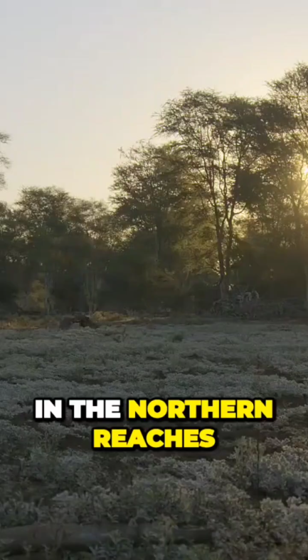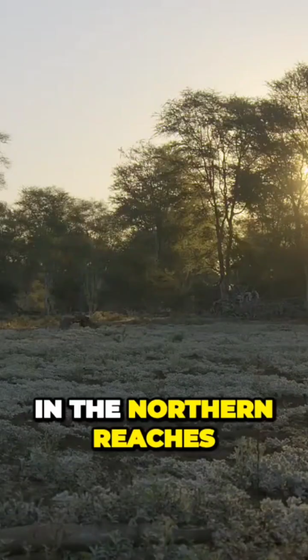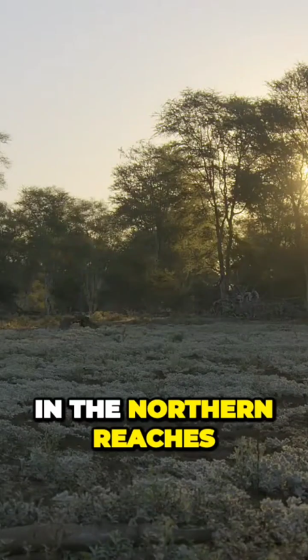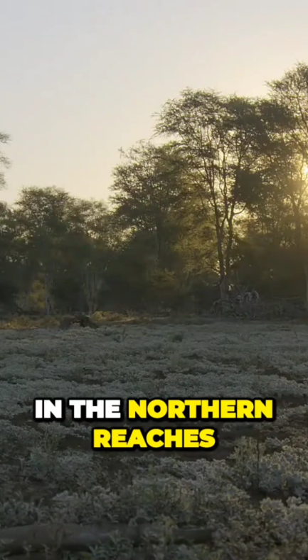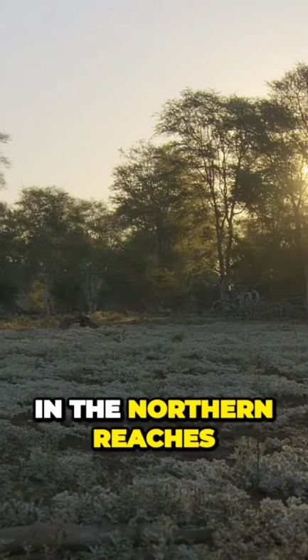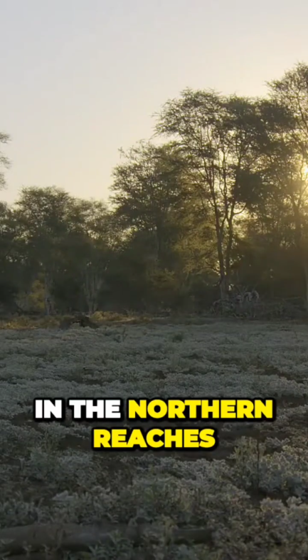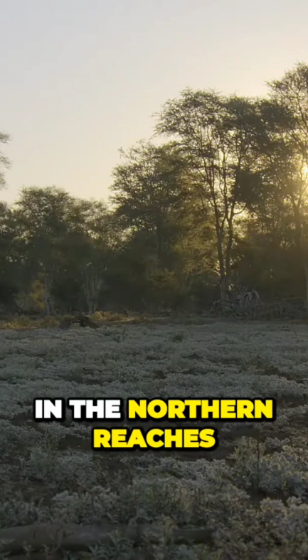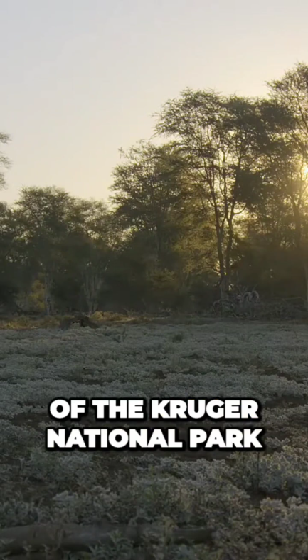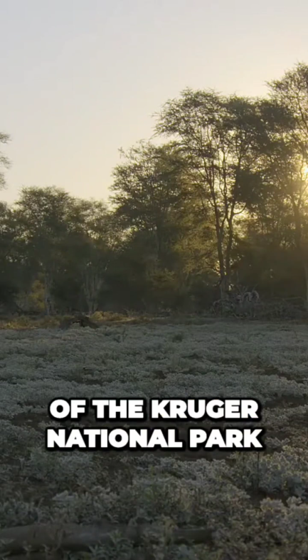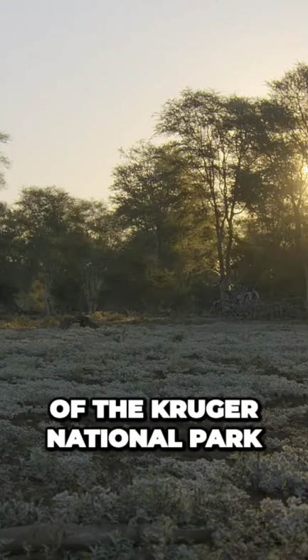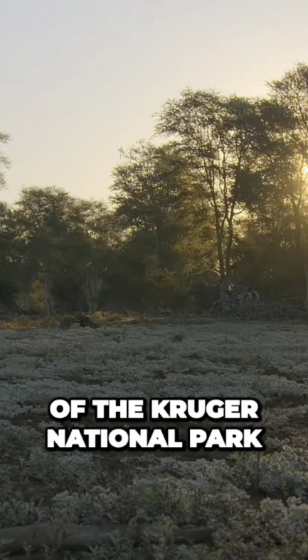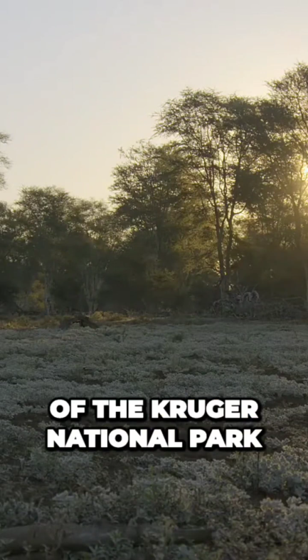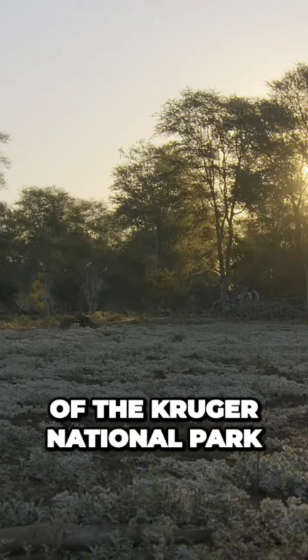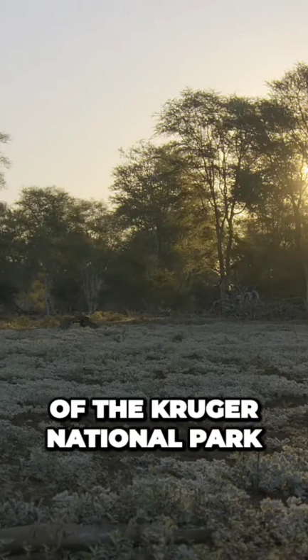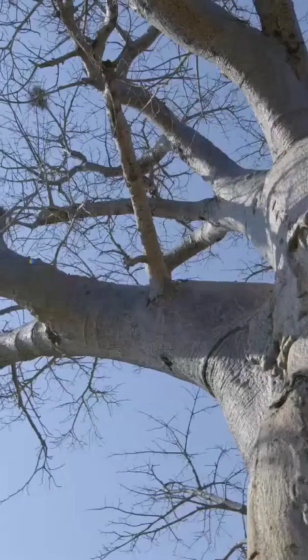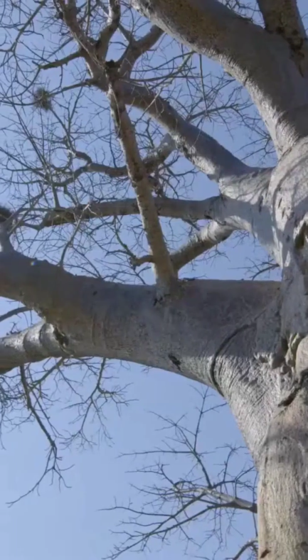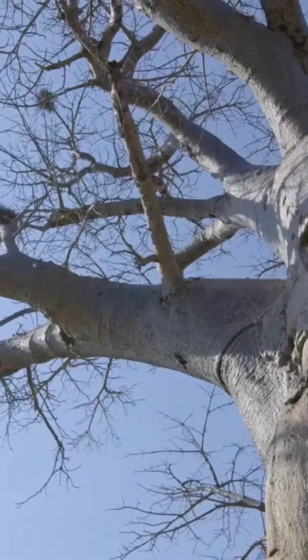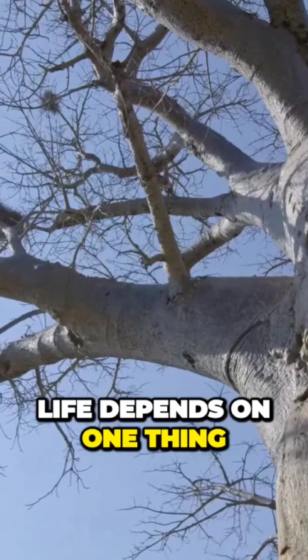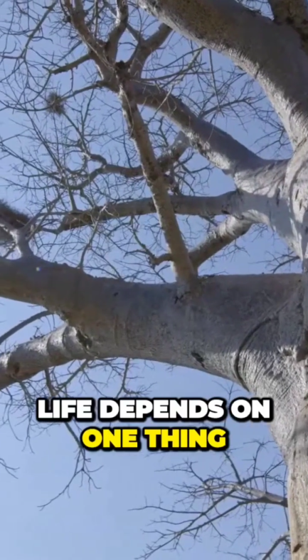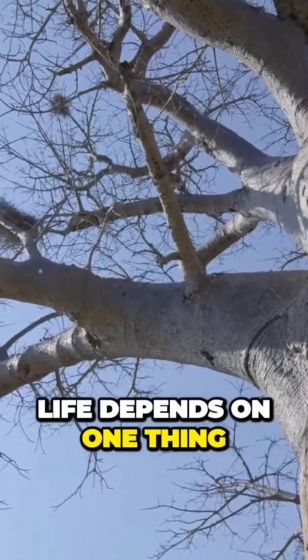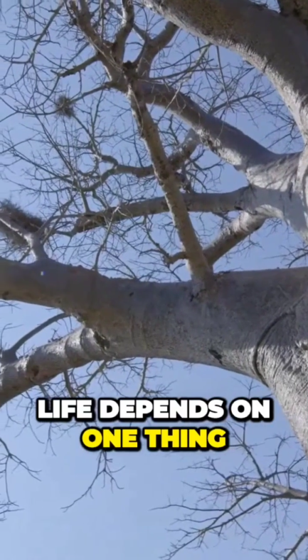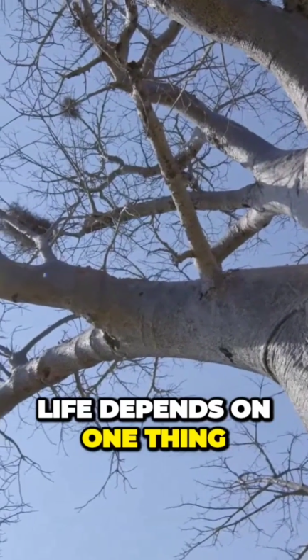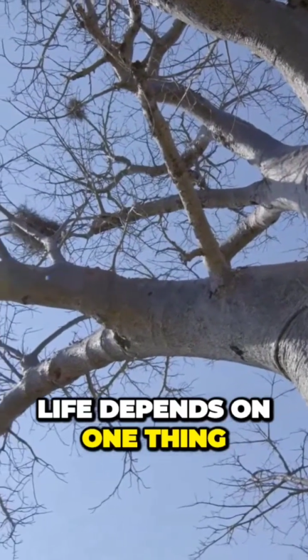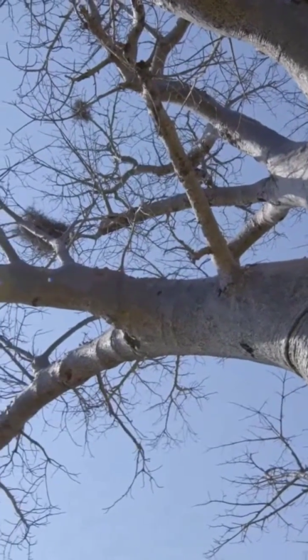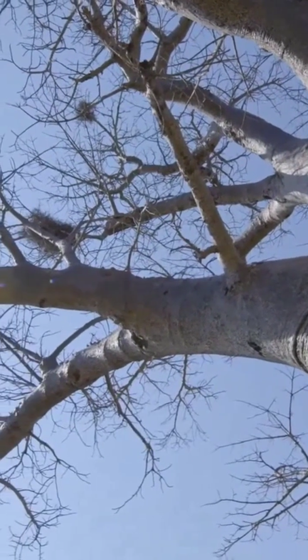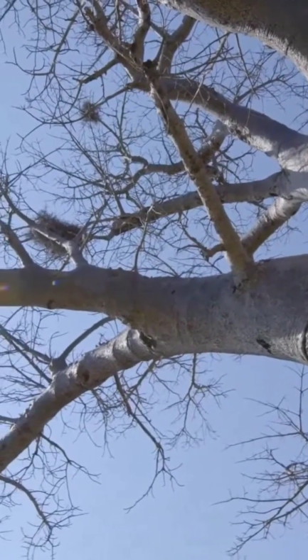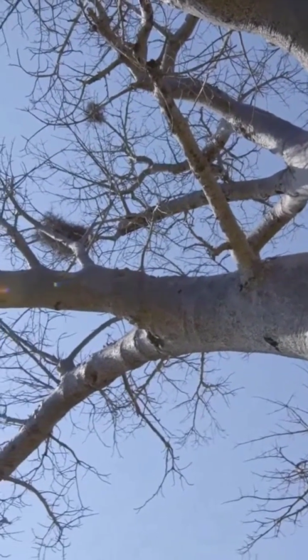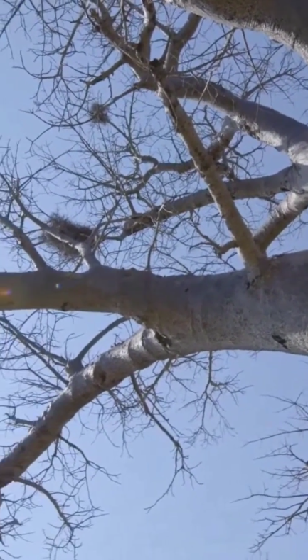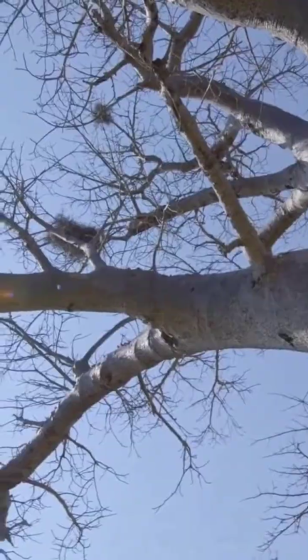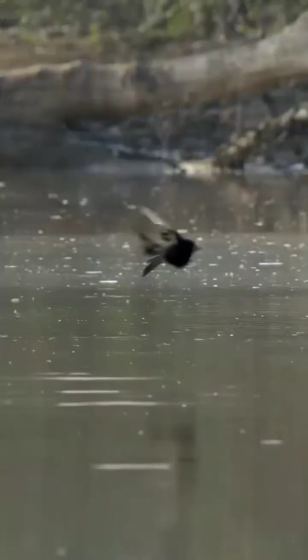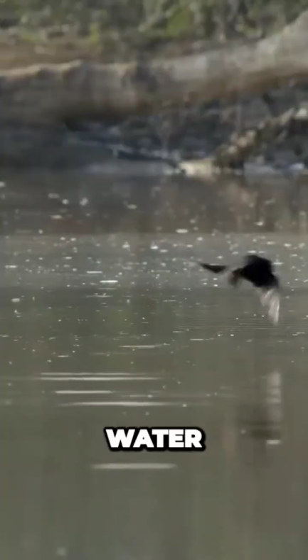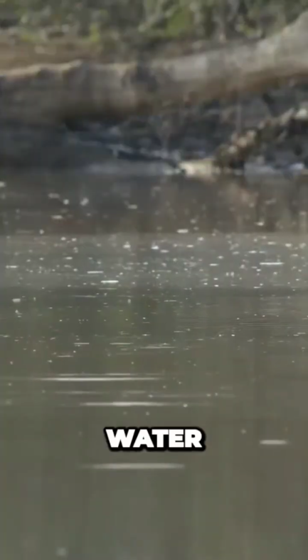In the northern reaches of Kruger National Park, life depends on one thing: water.